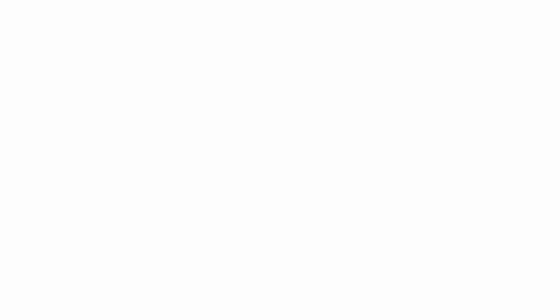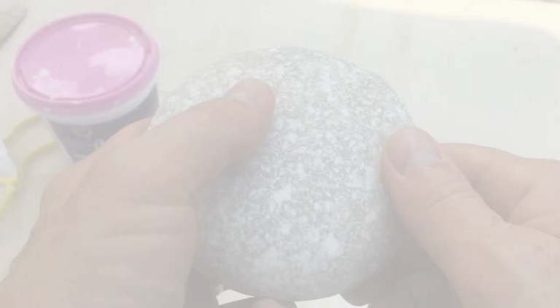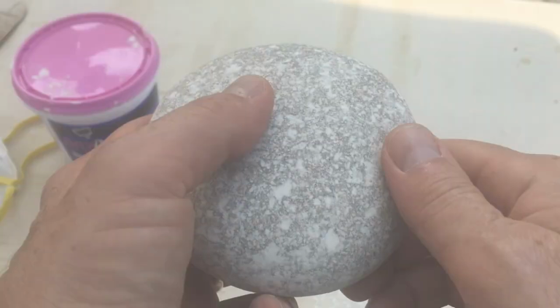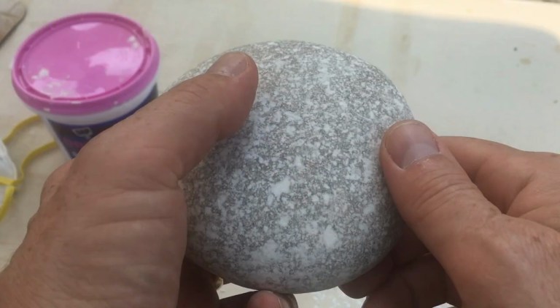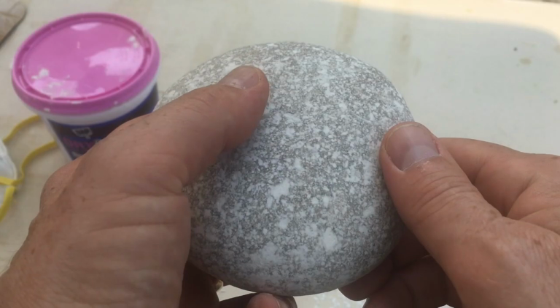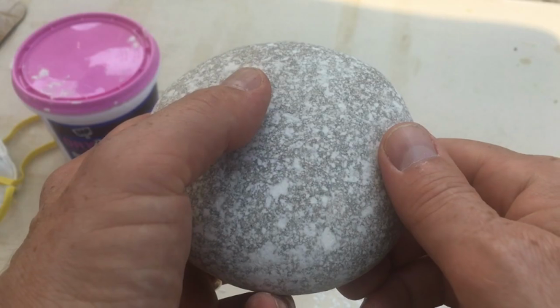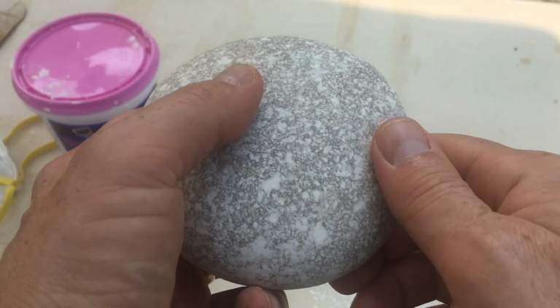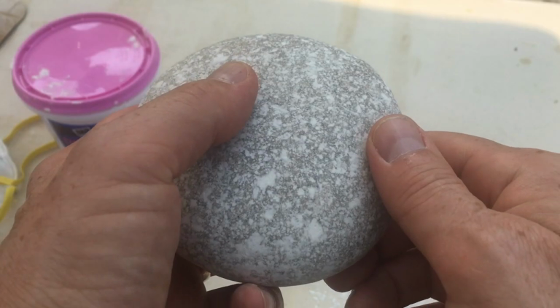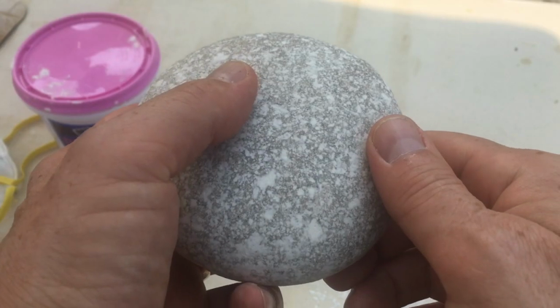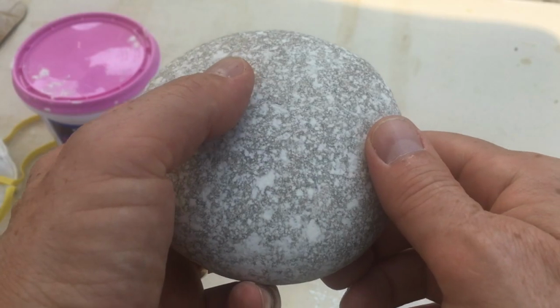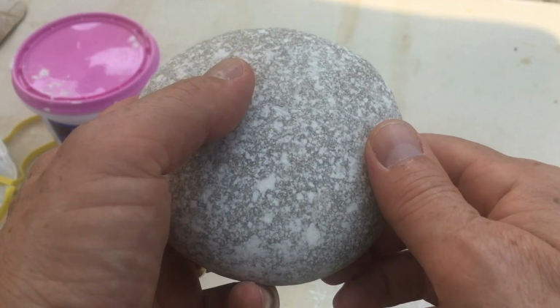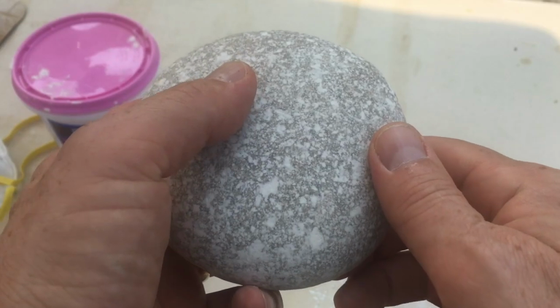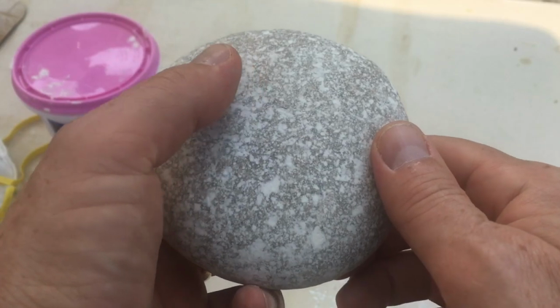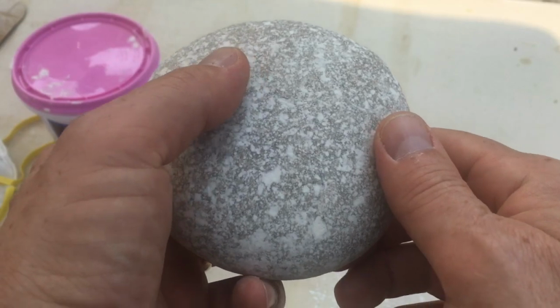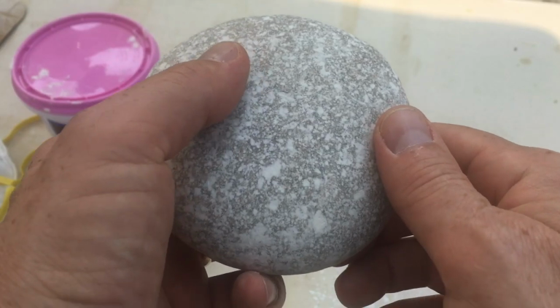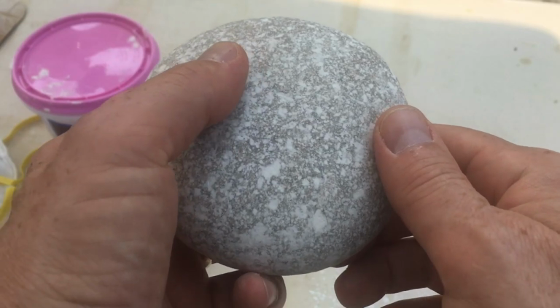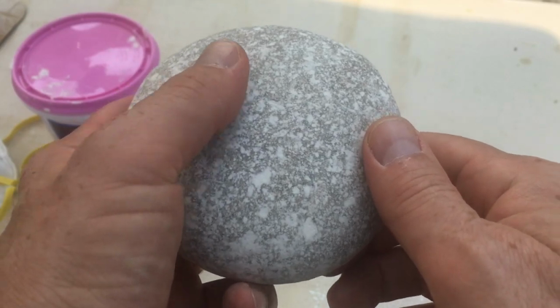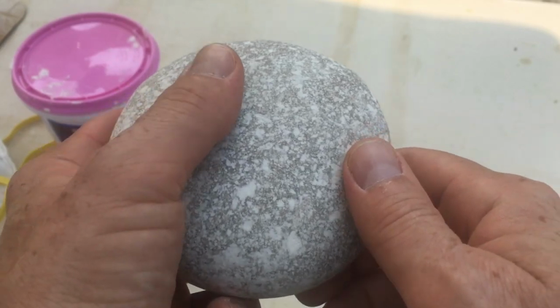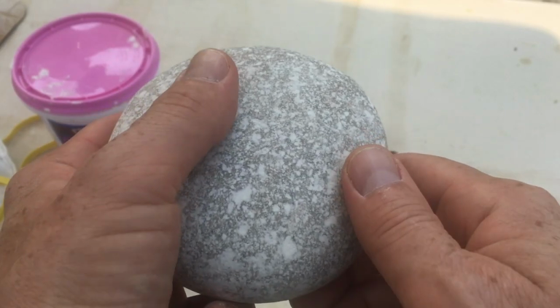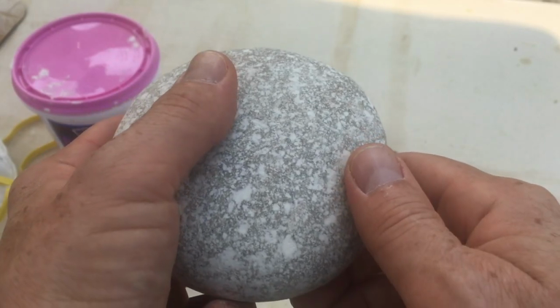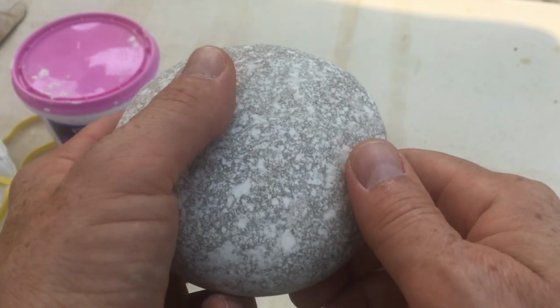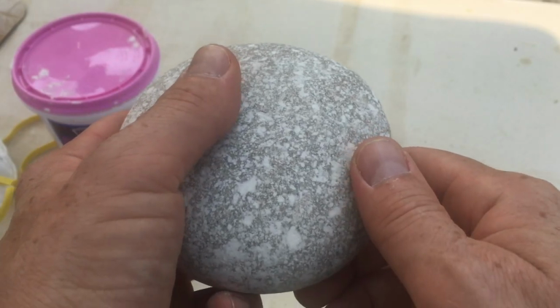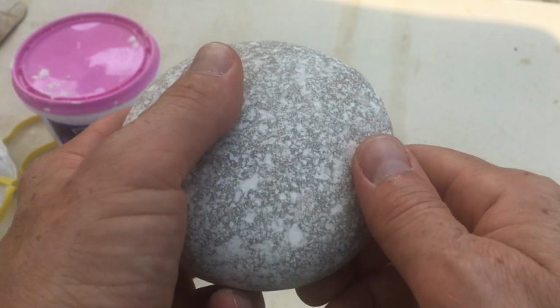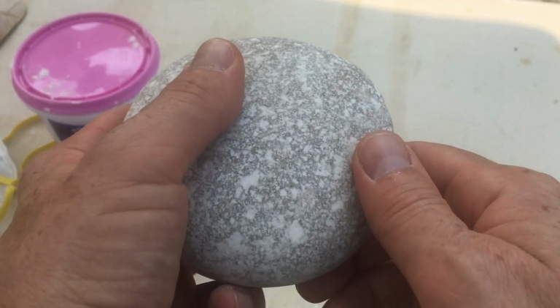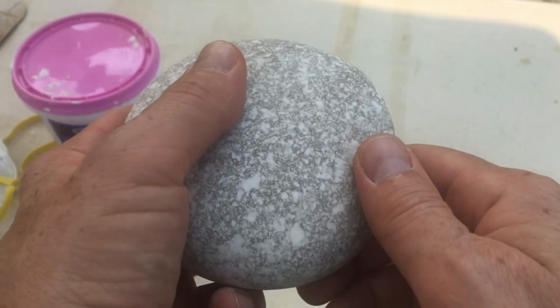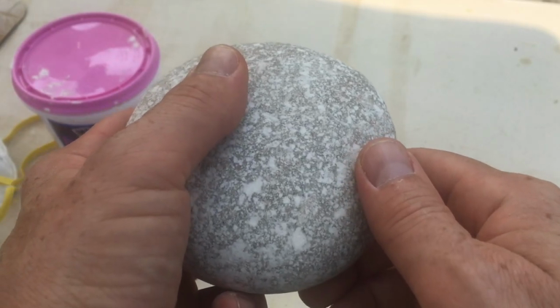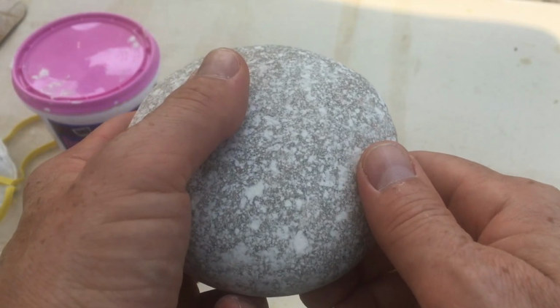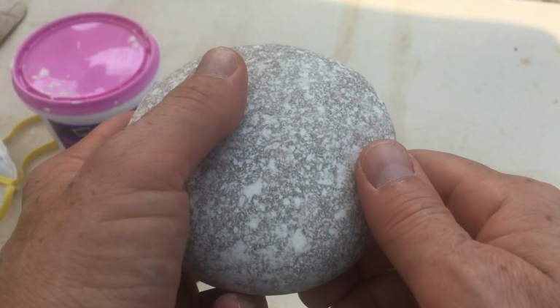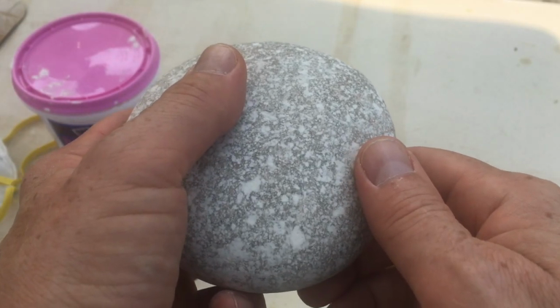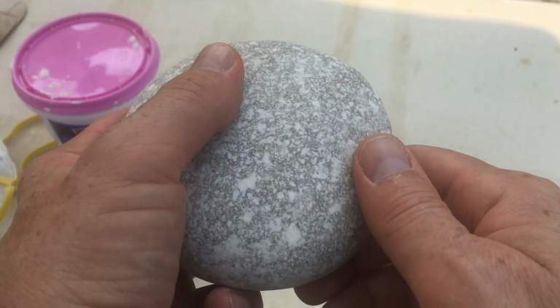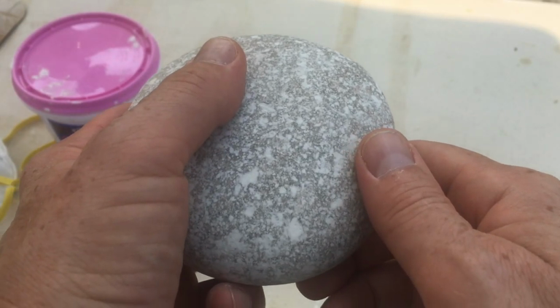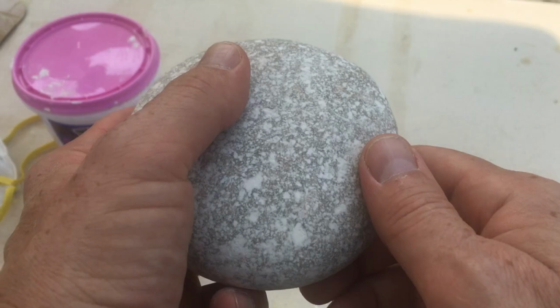Thank you for watching my rock smoothing tutorial and until next time, rock on!